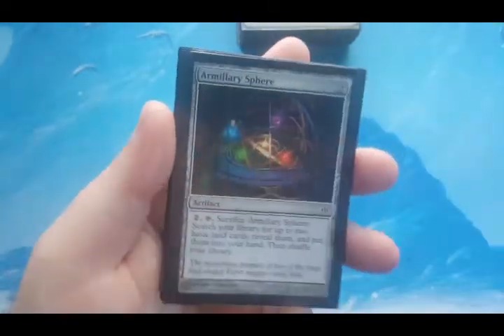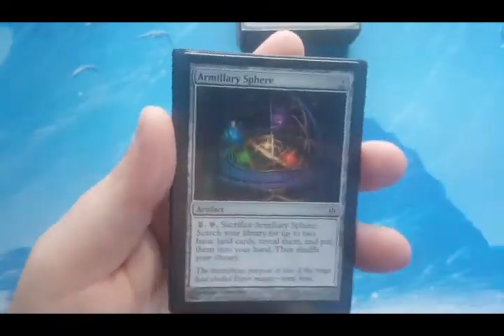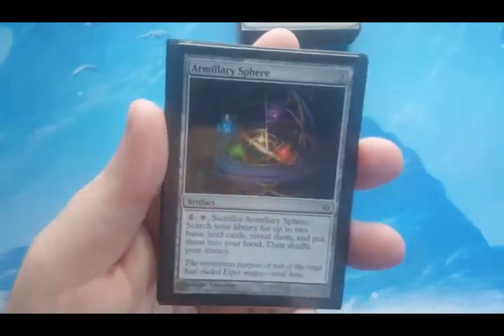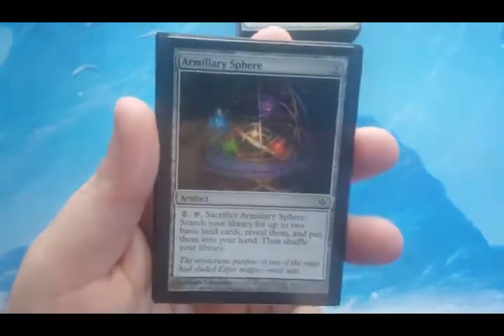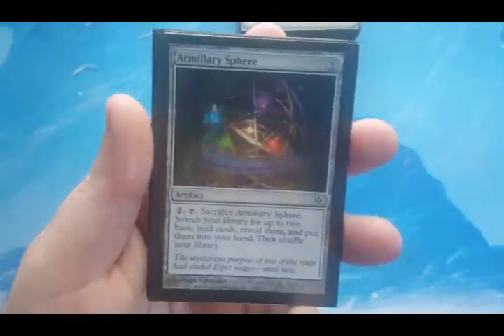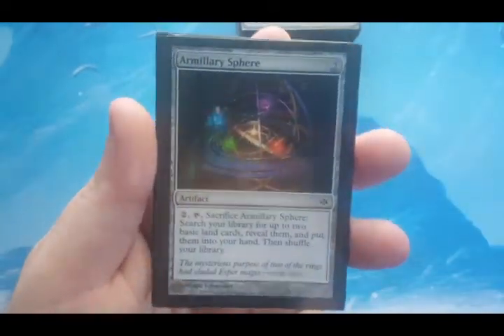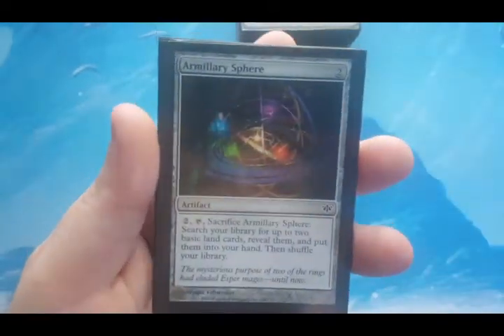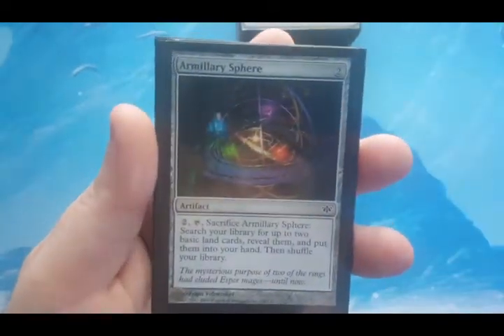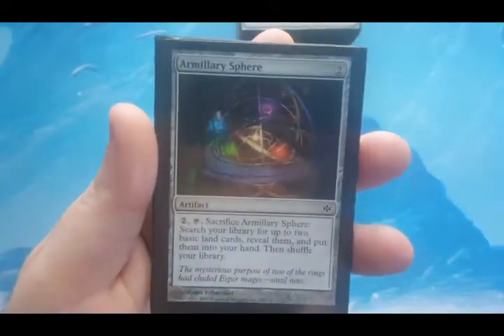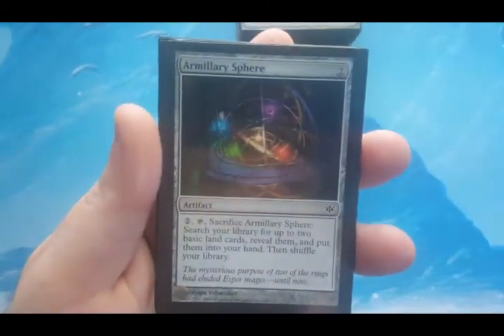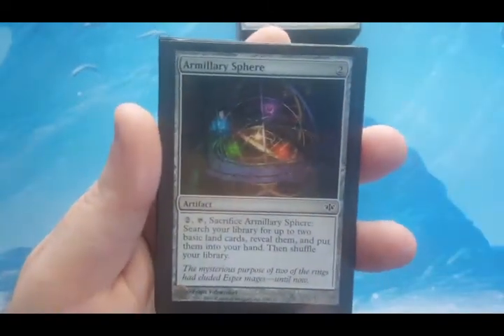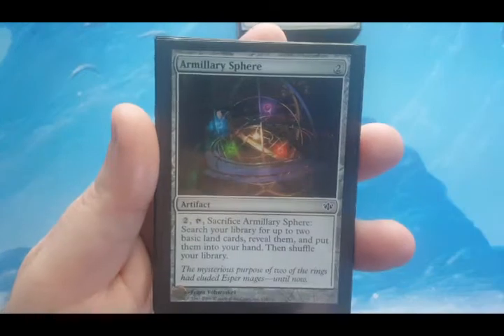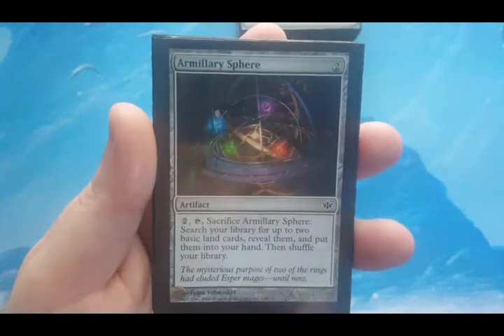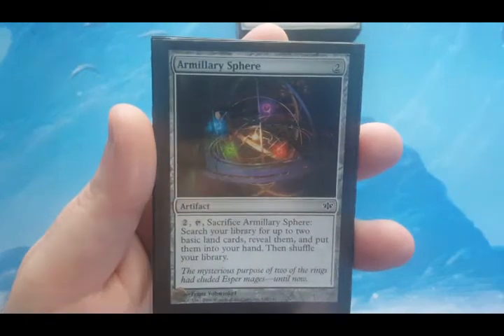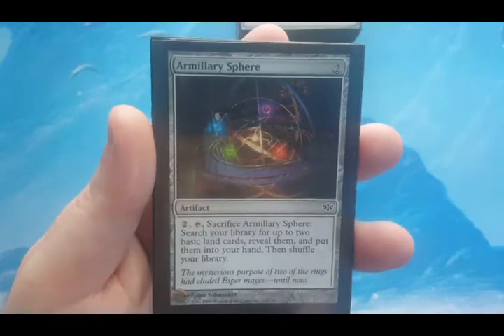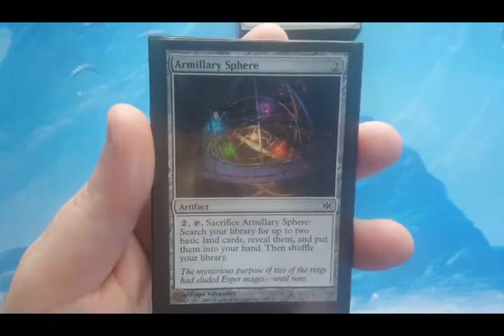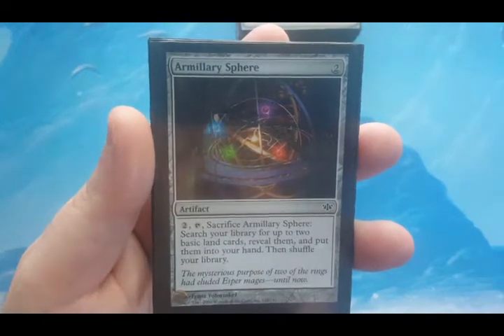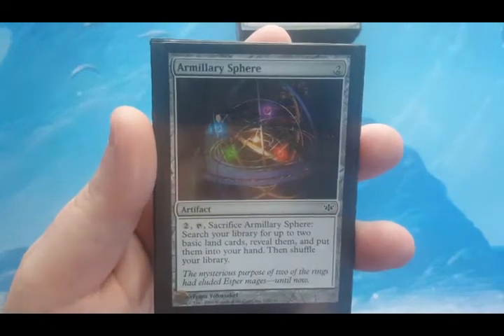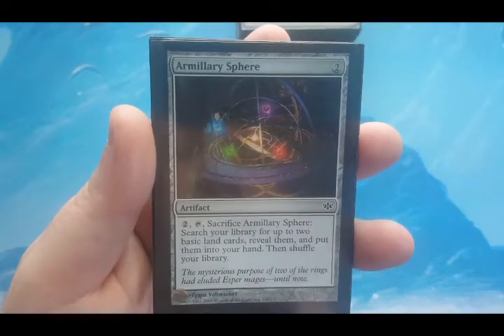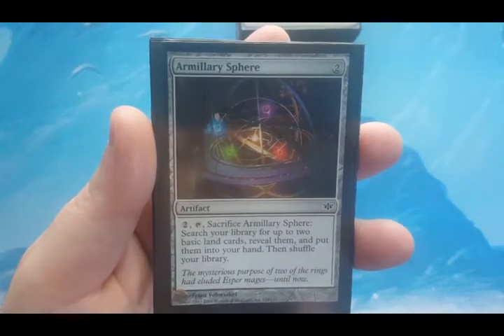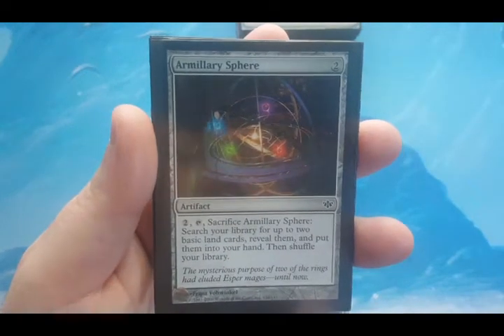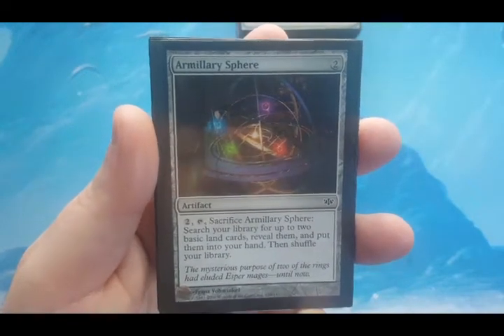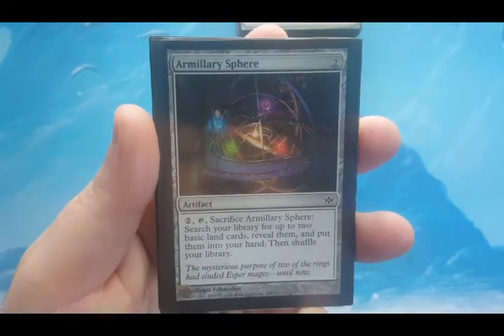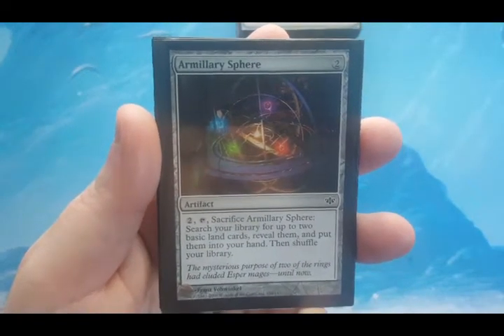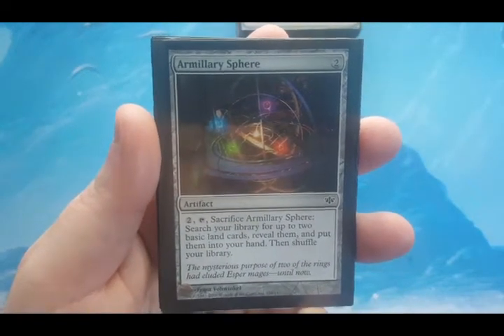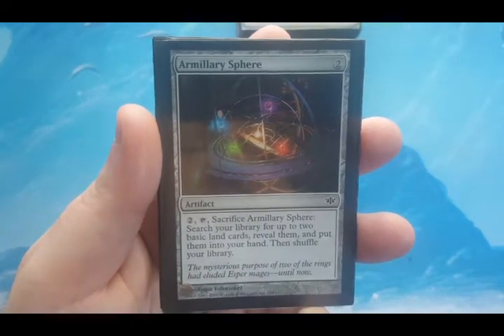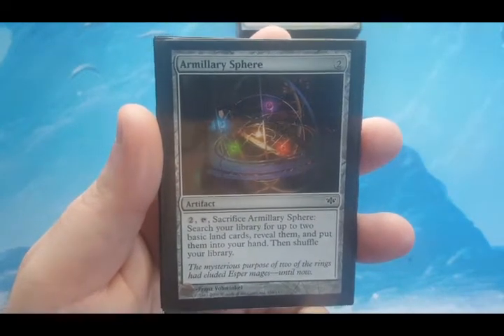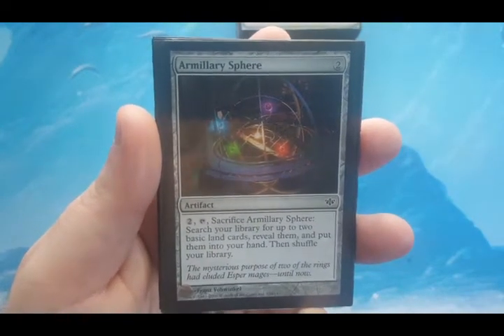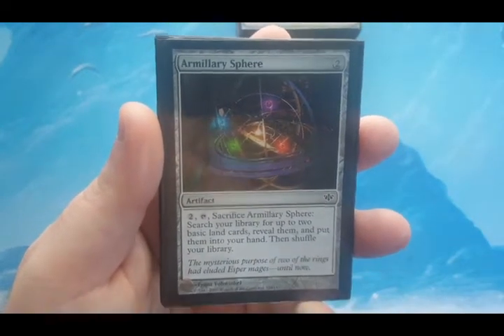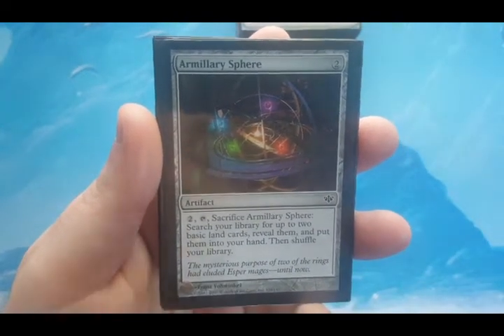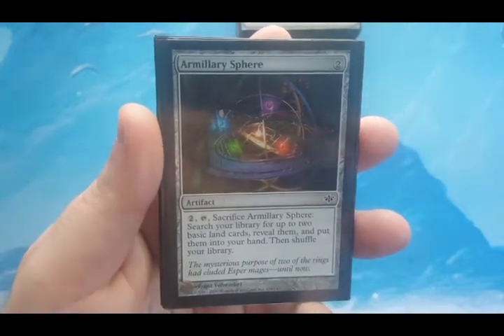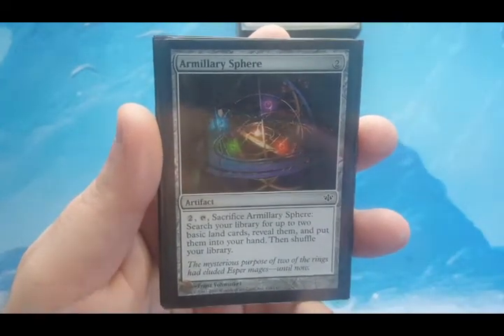Armillary Sphere — it's two to cast, and for two and tap to sacrifice it you can search for two basic land cards and put them into your hand.